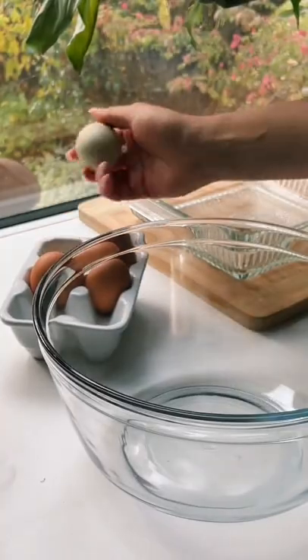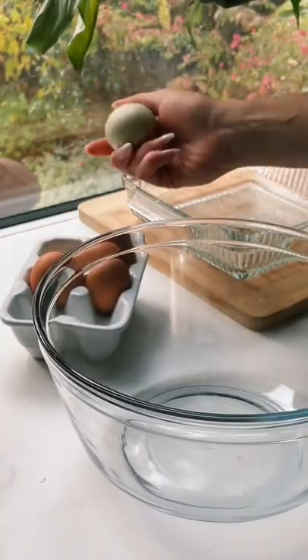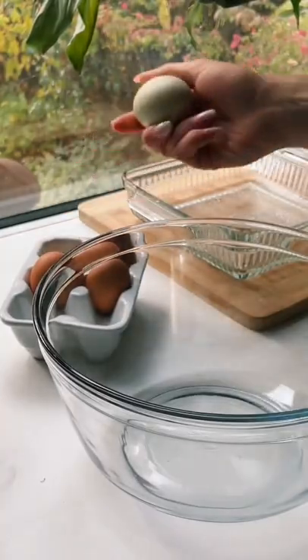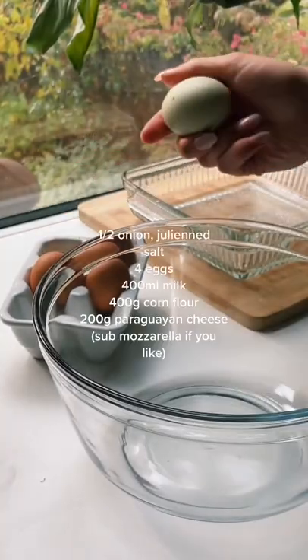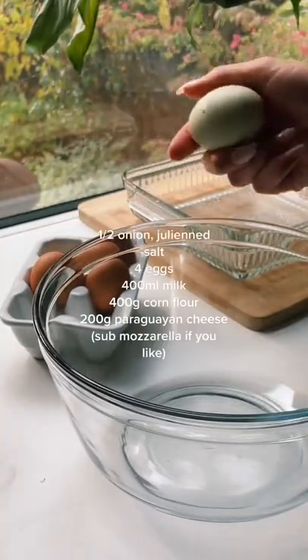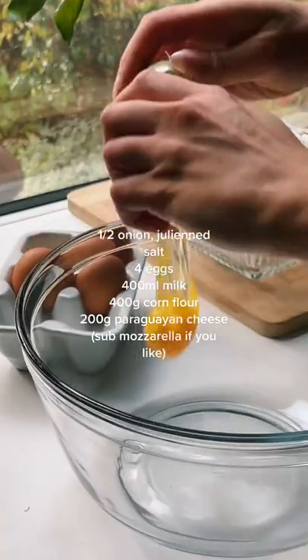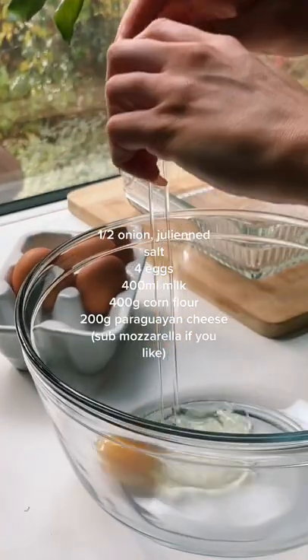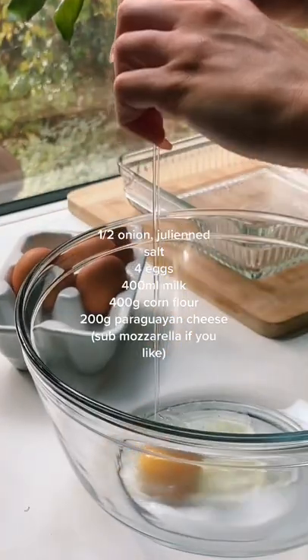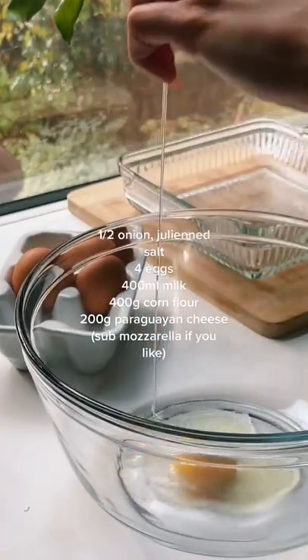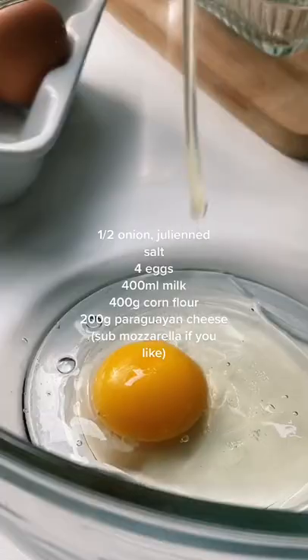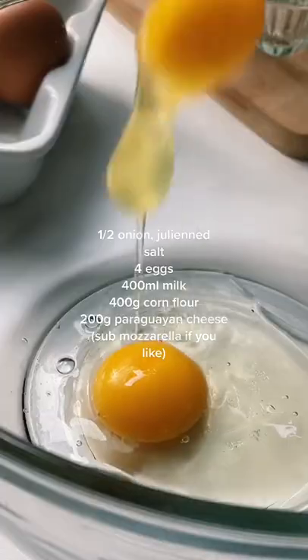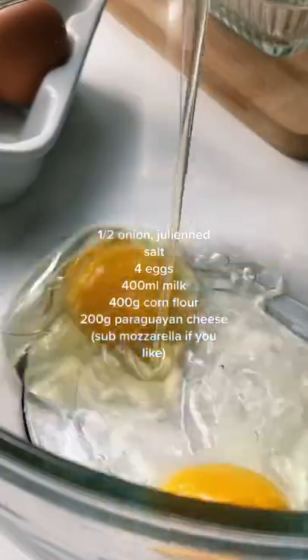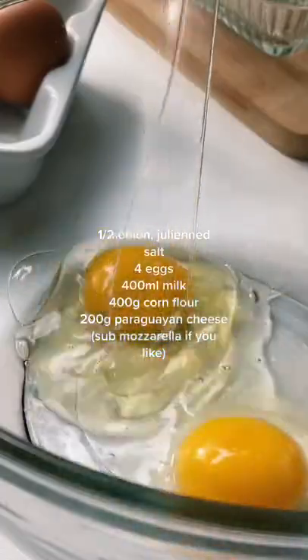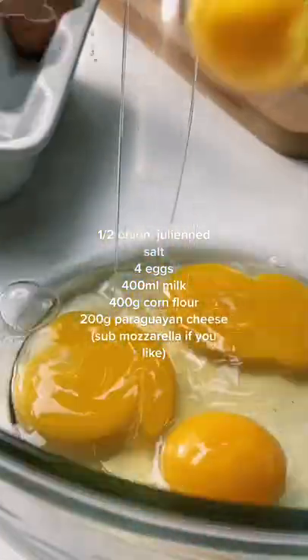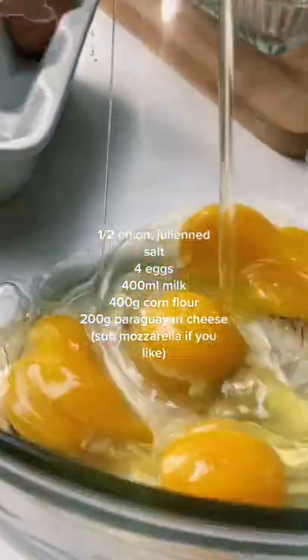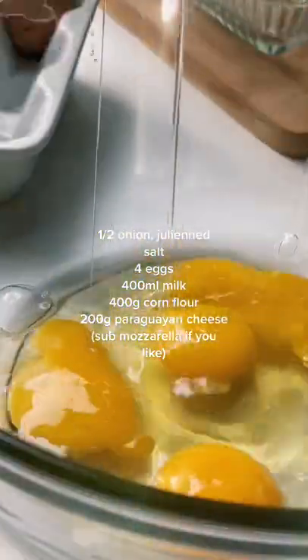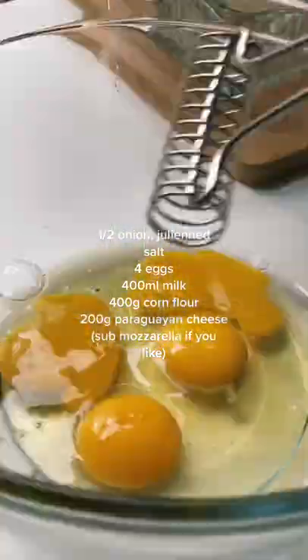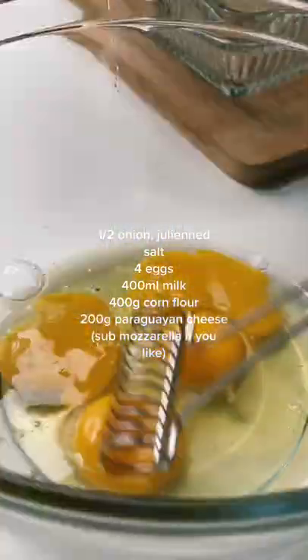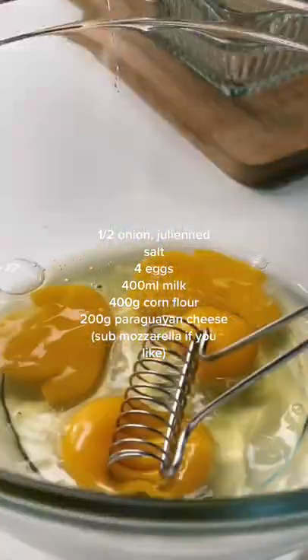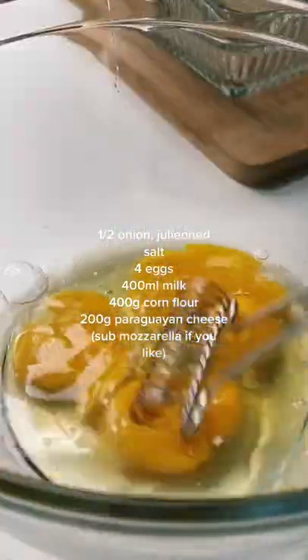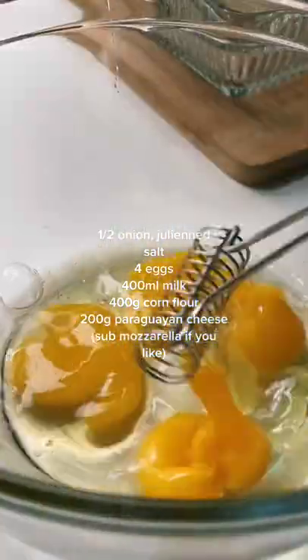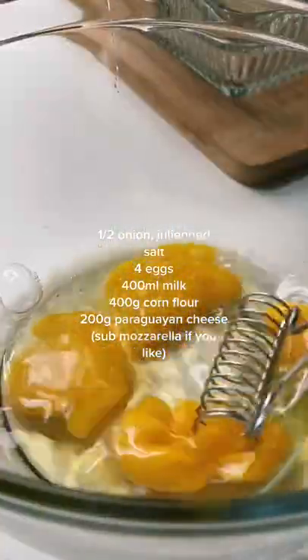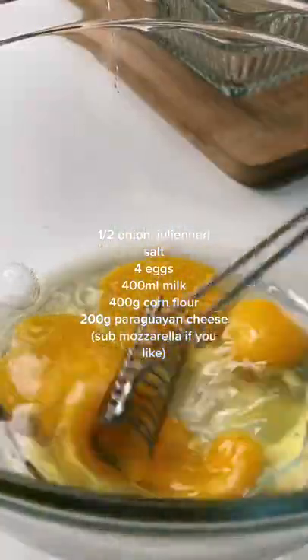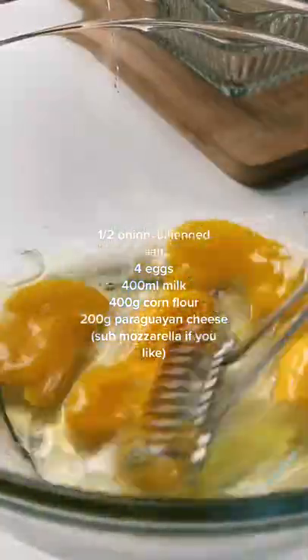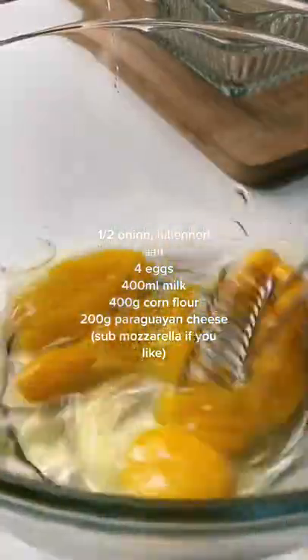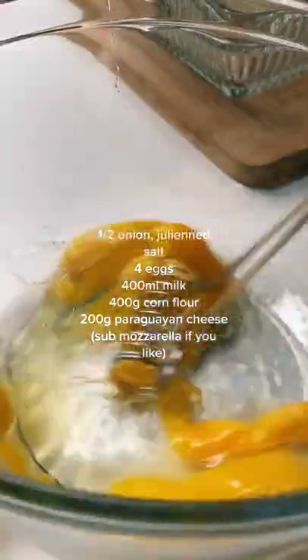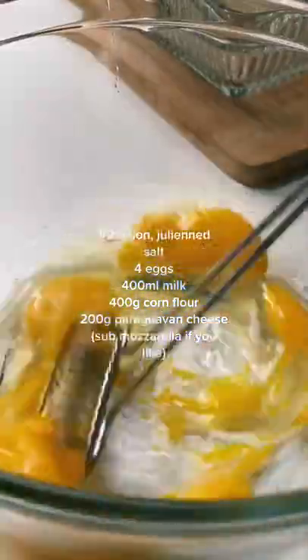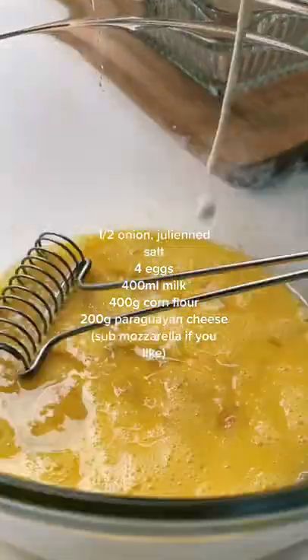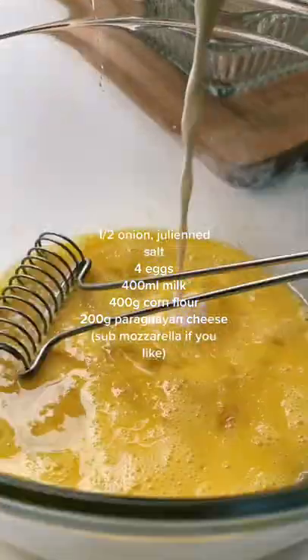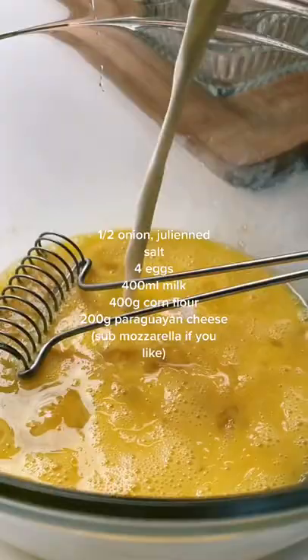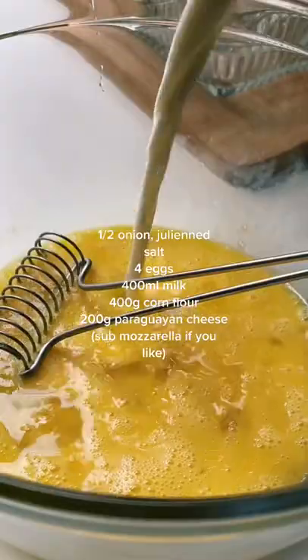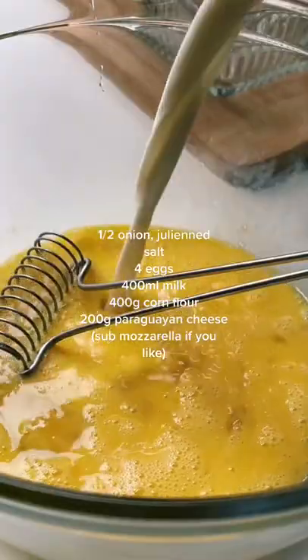Onions, eggs, milk, cornmeal — and guess what? Cheese.